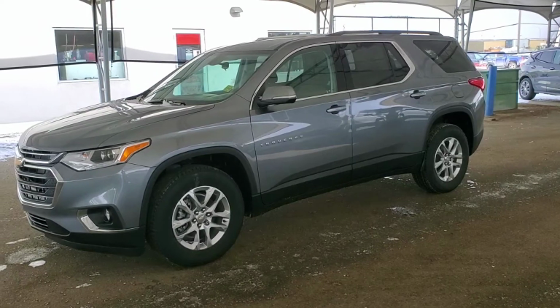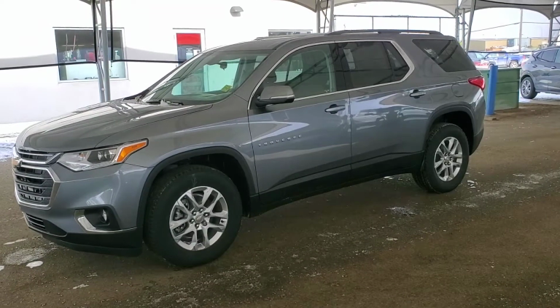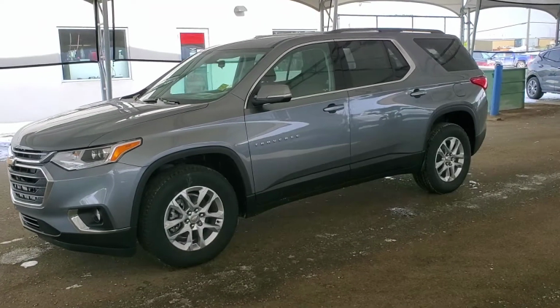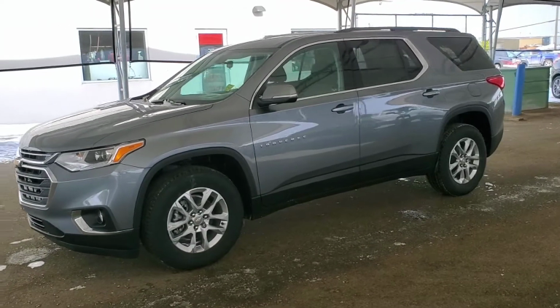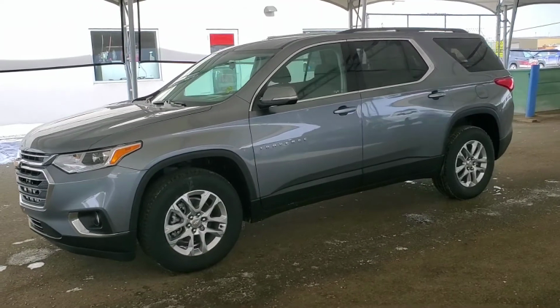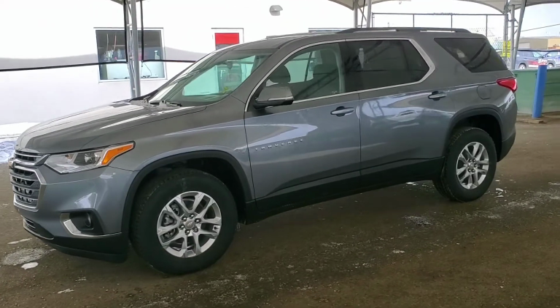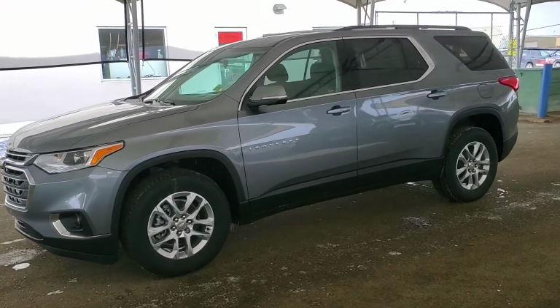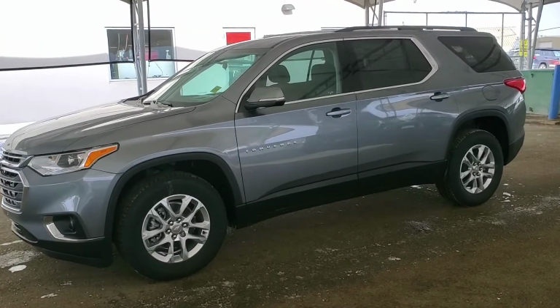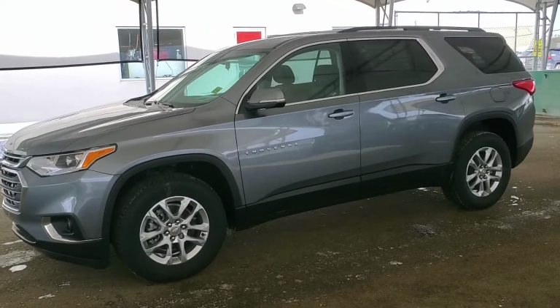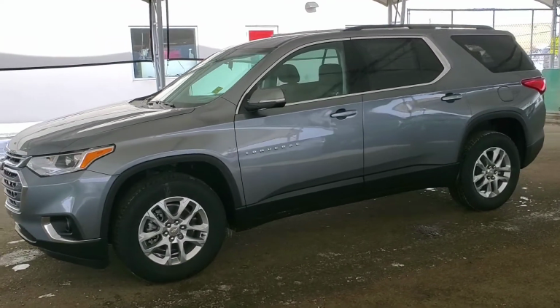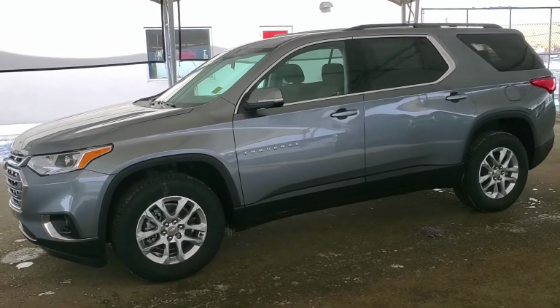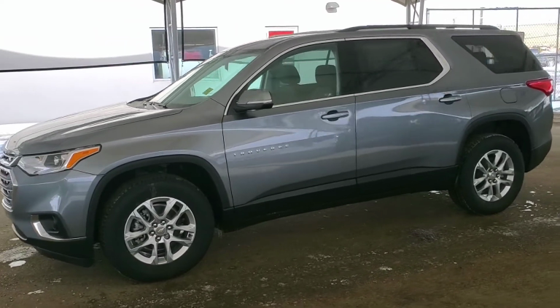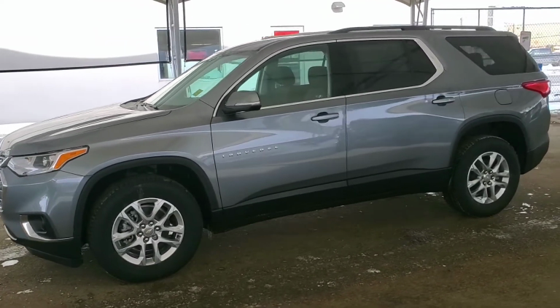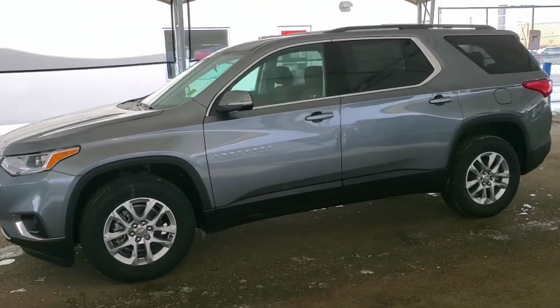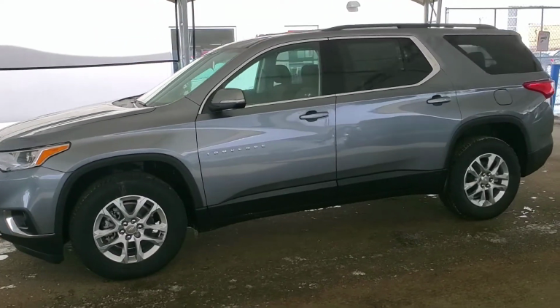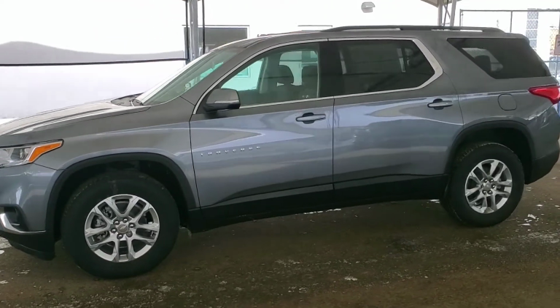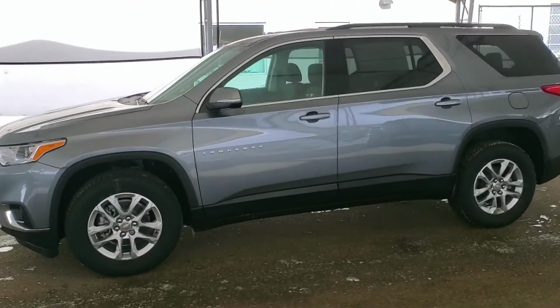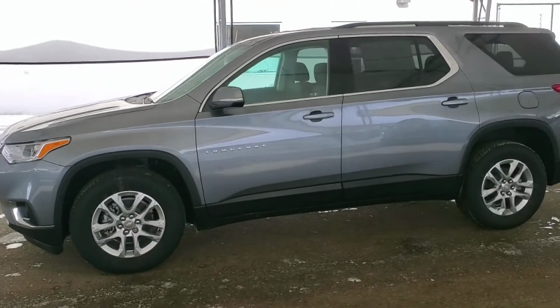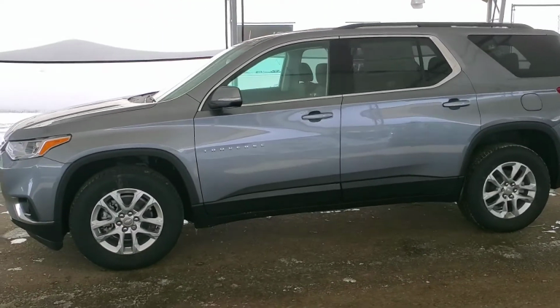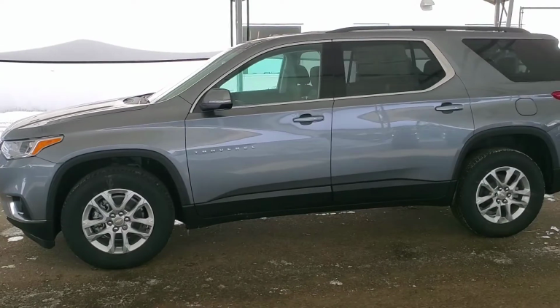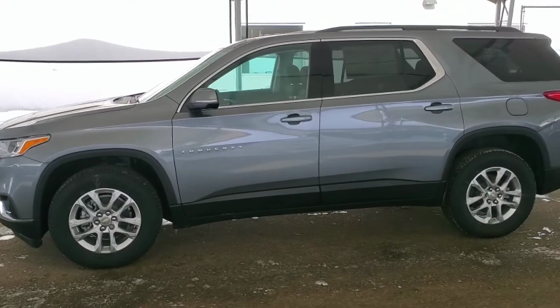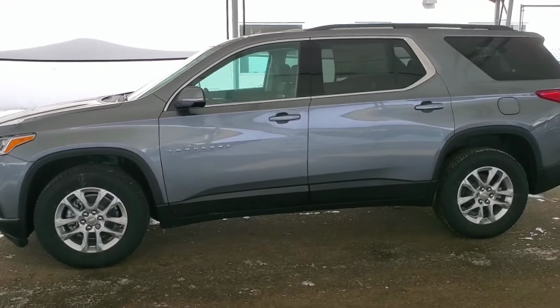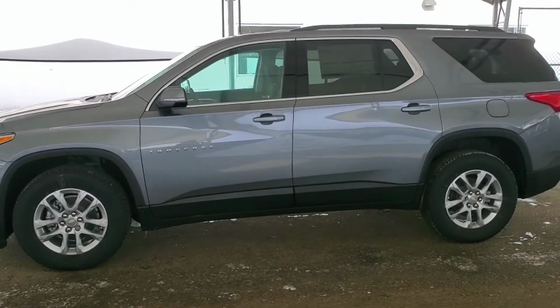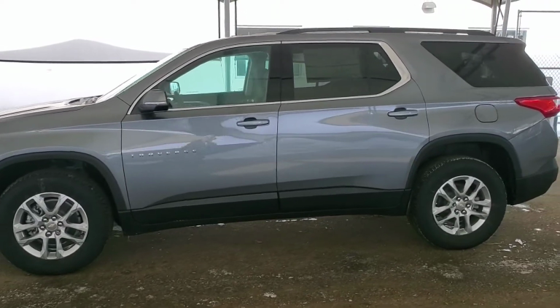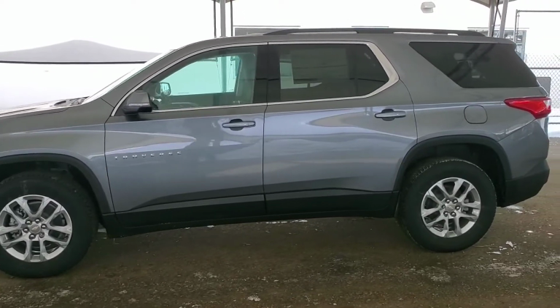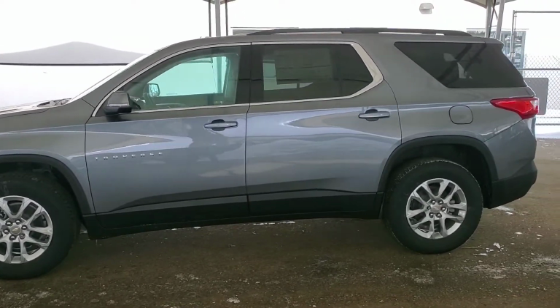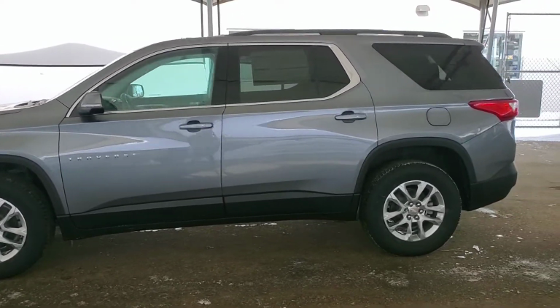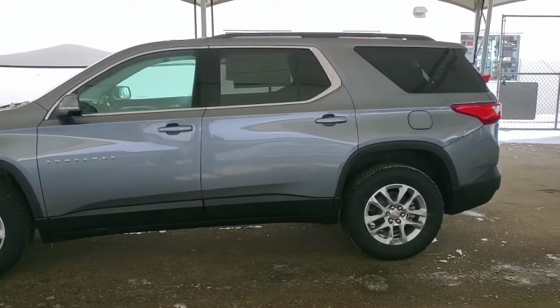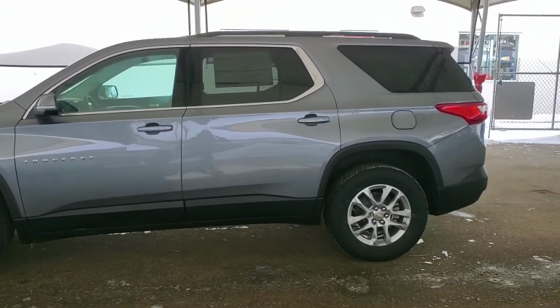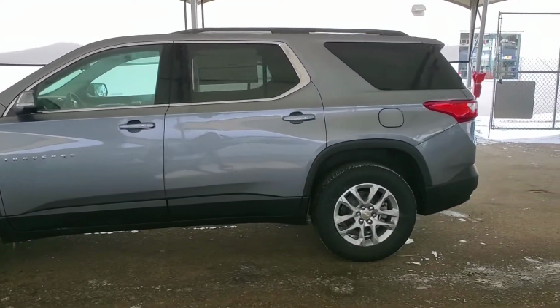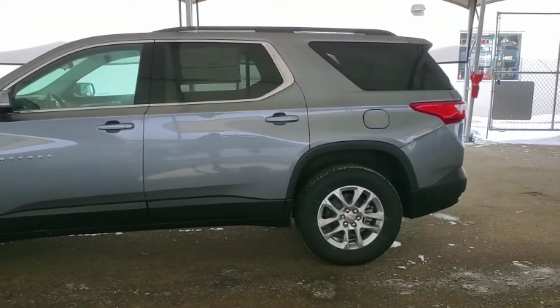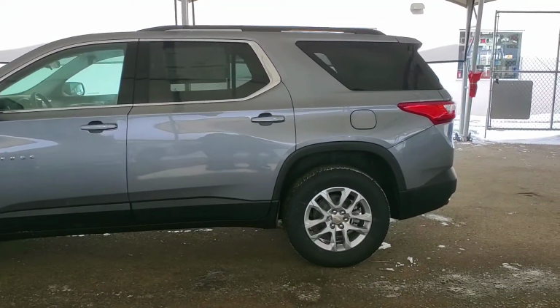Welcome to Davis Chevrolet. Check out this brand new 2021 Chevy Traverse LT in satin steel metallic.